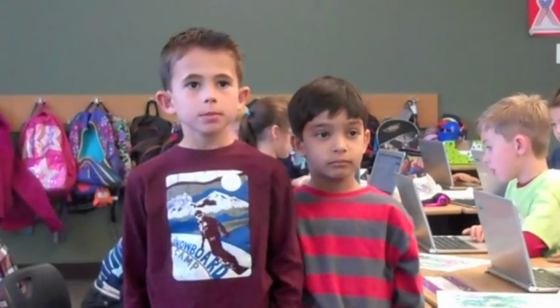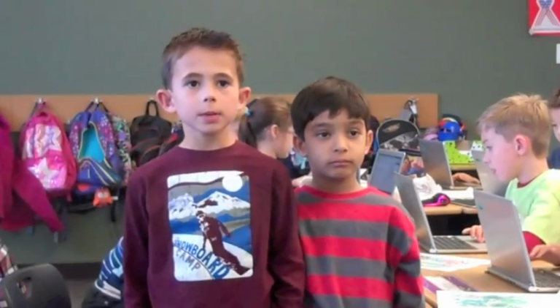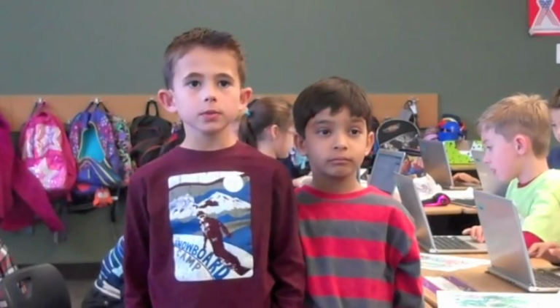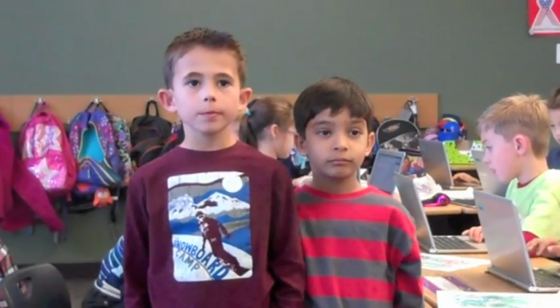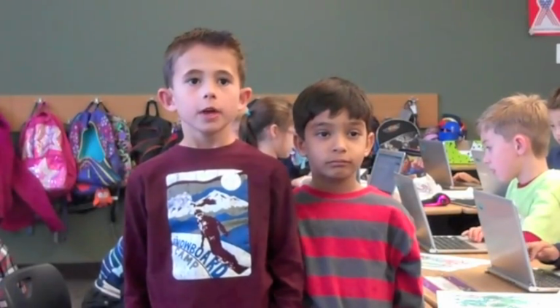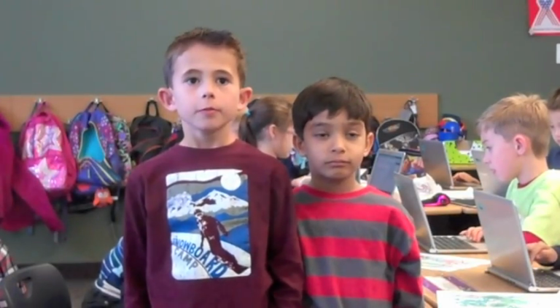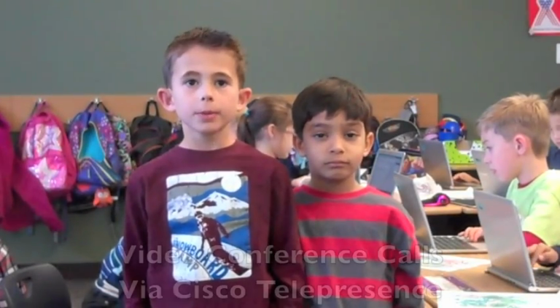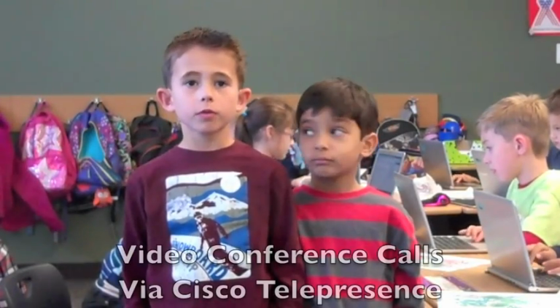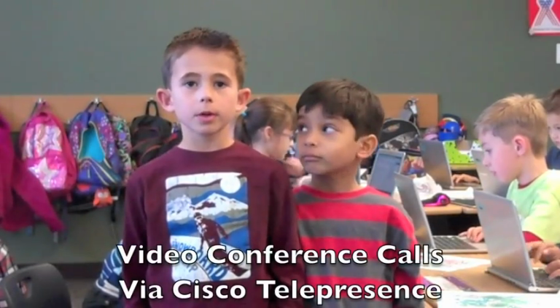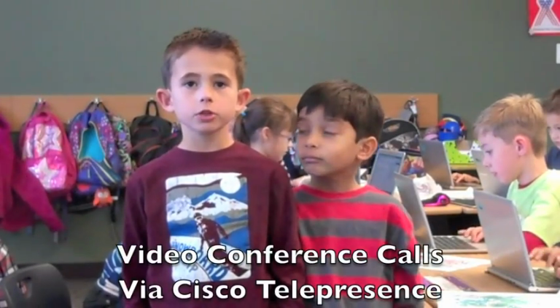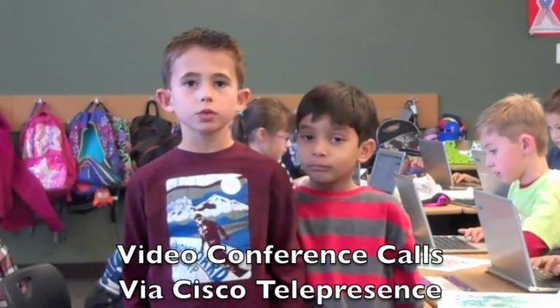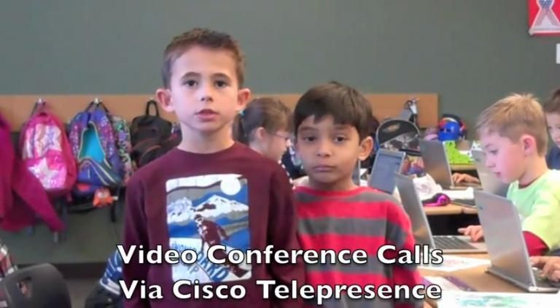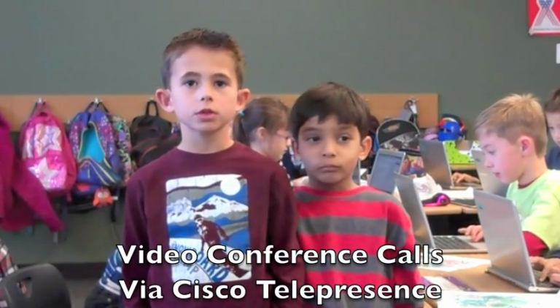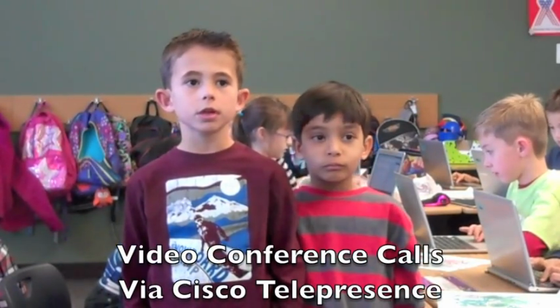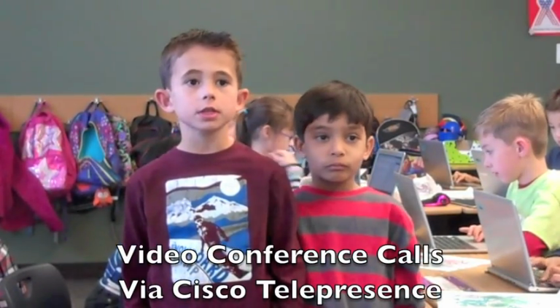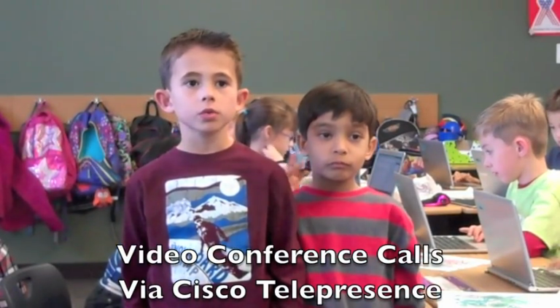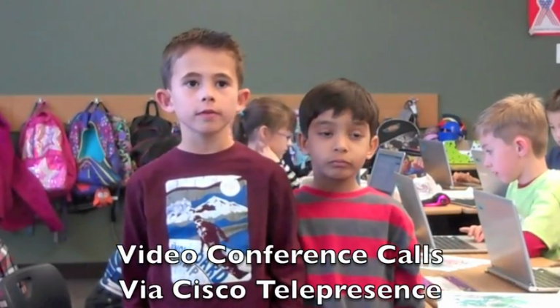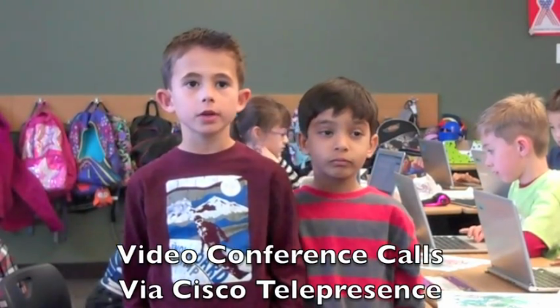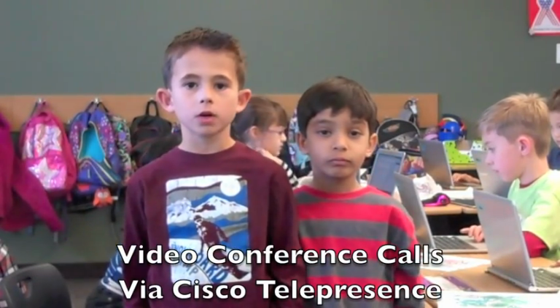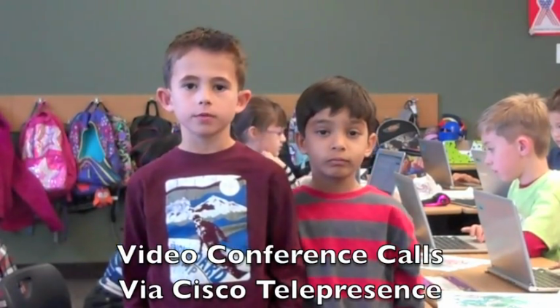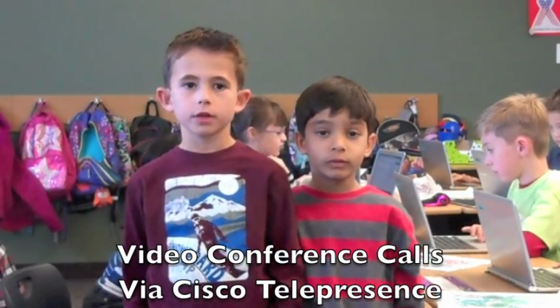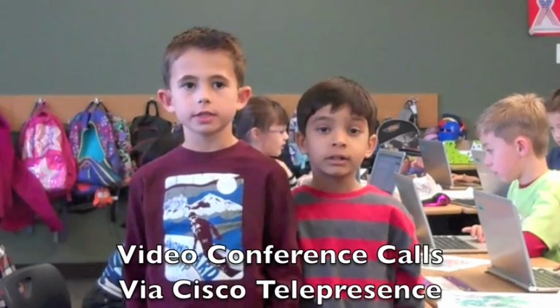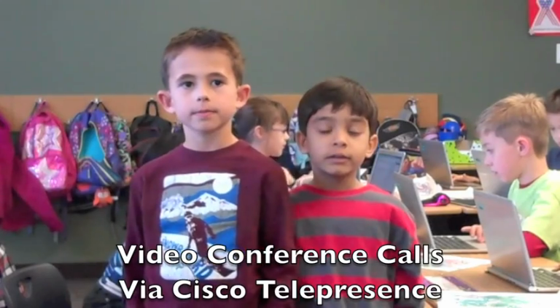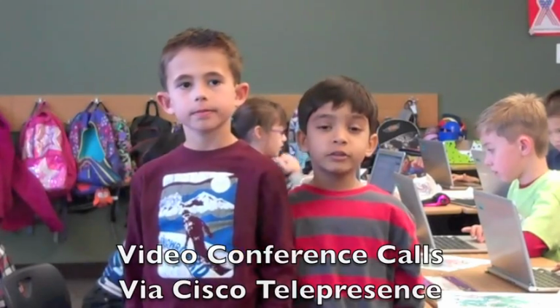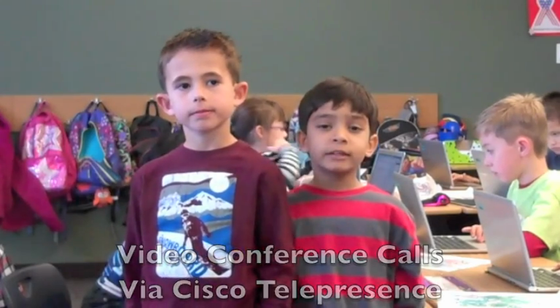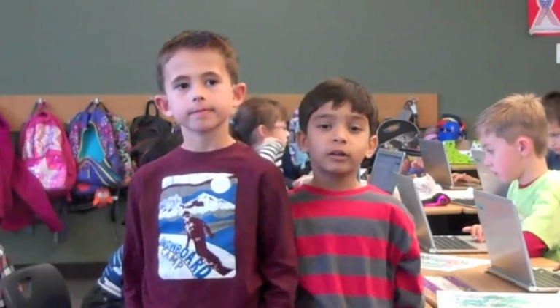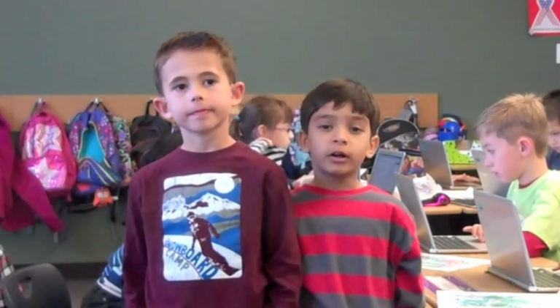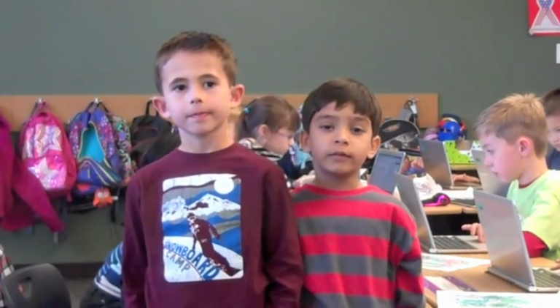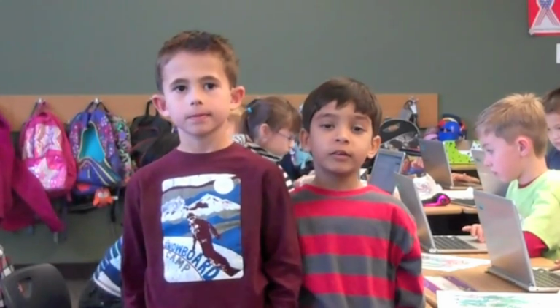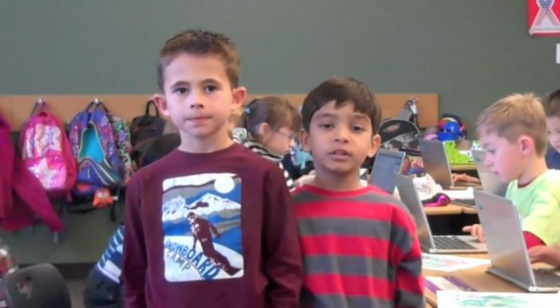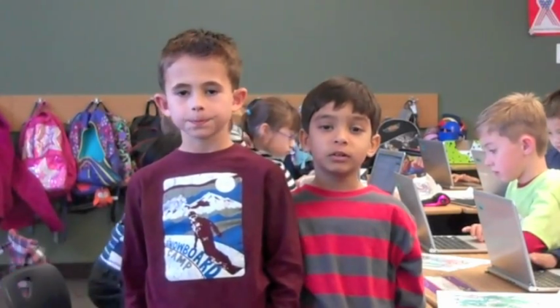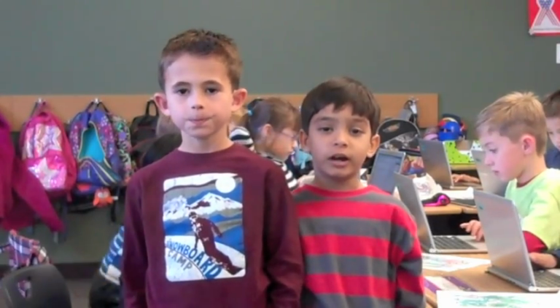Sometimes we have people from other schools tutor us through a video conference. This makes our learning very personalized.